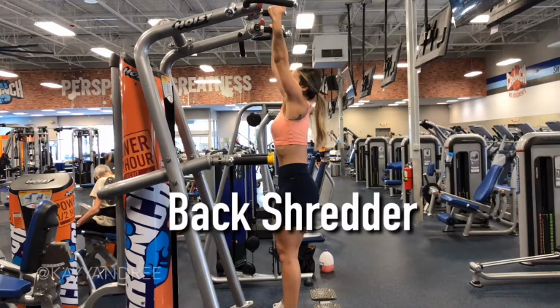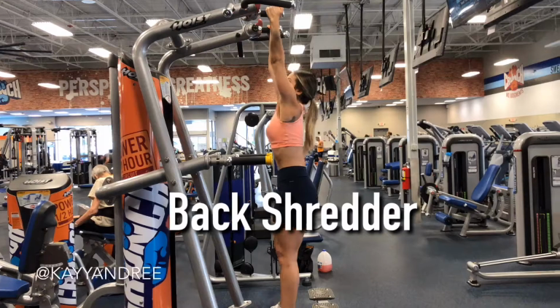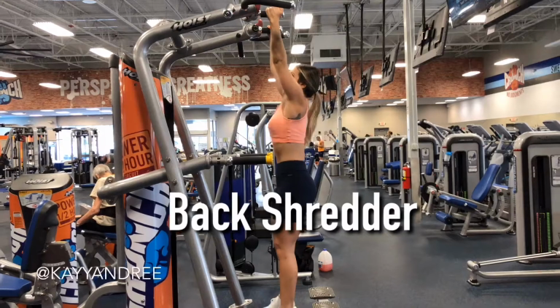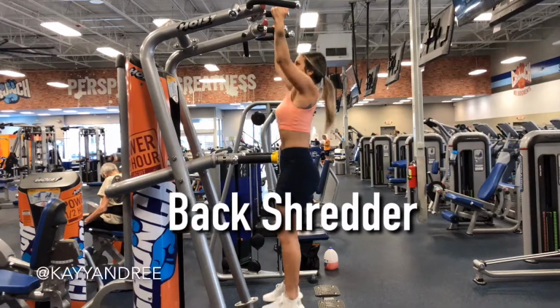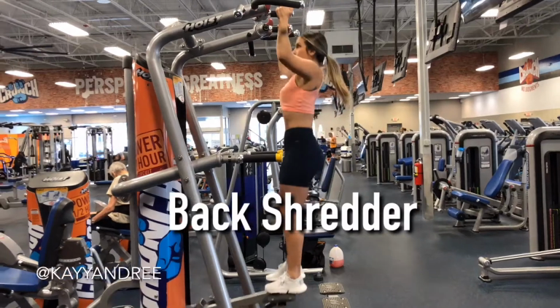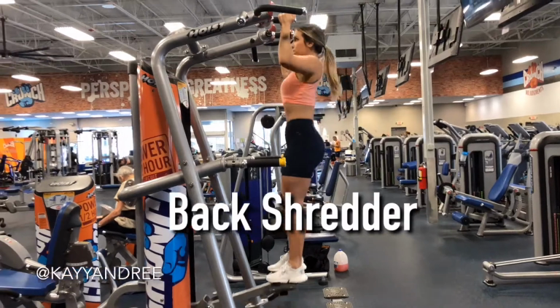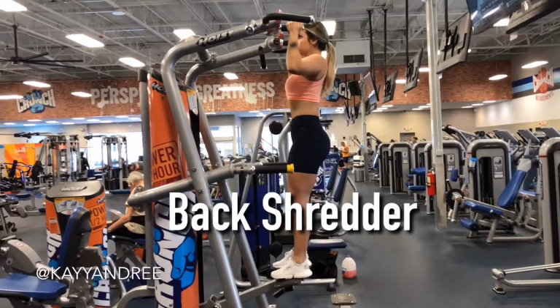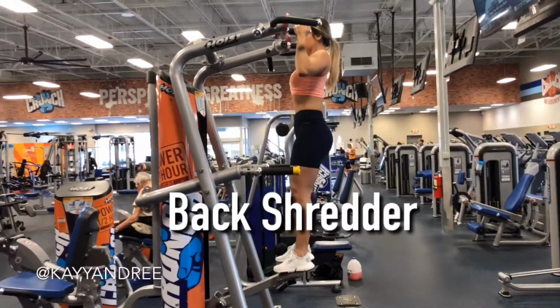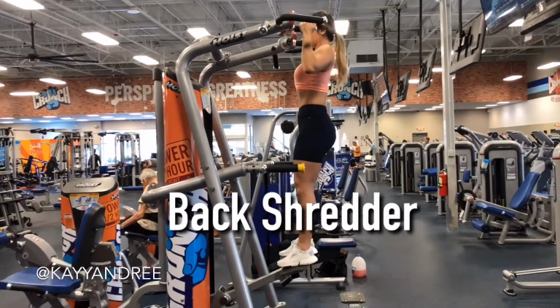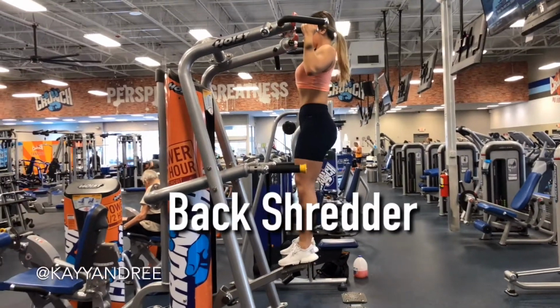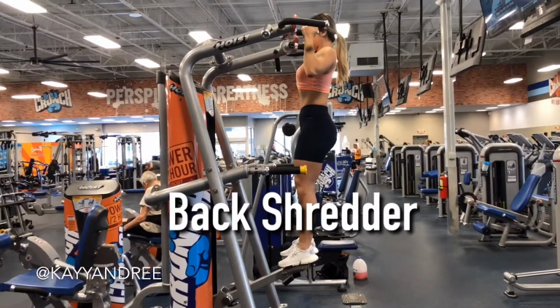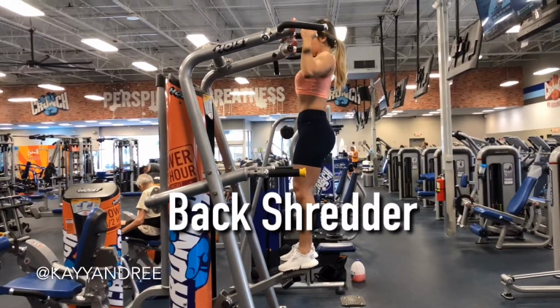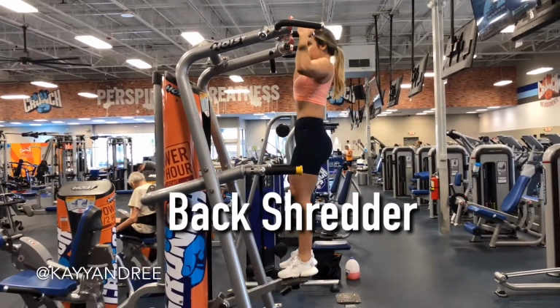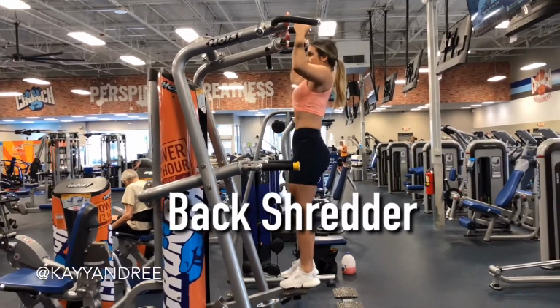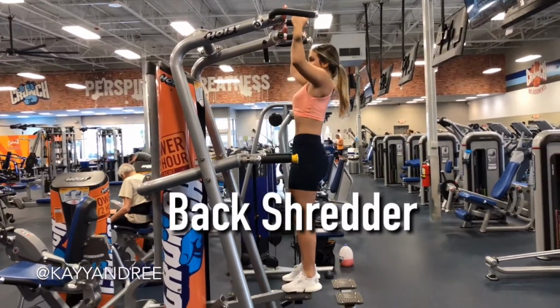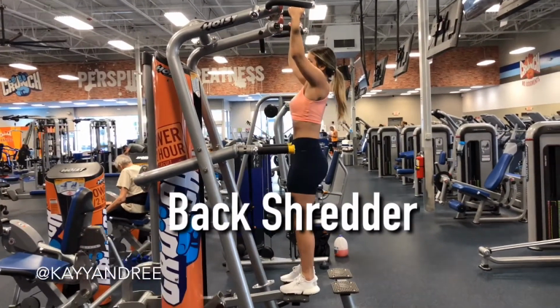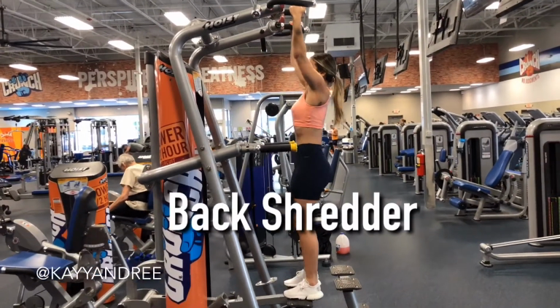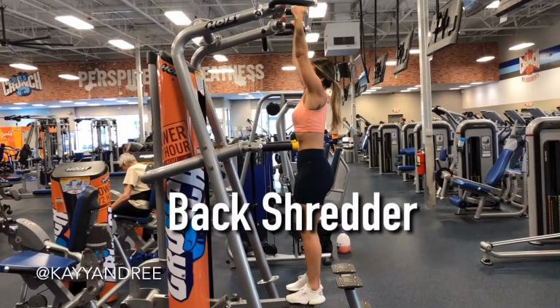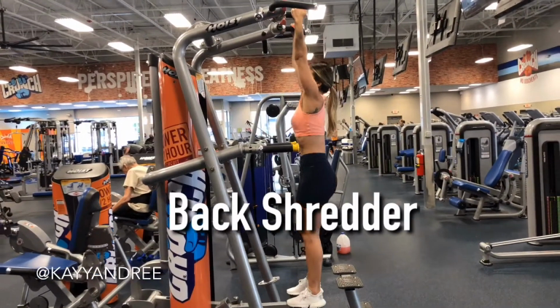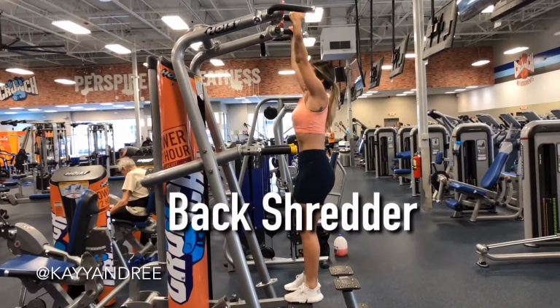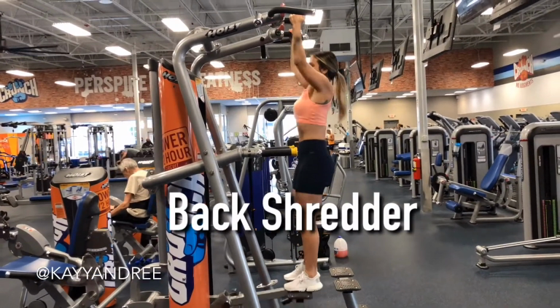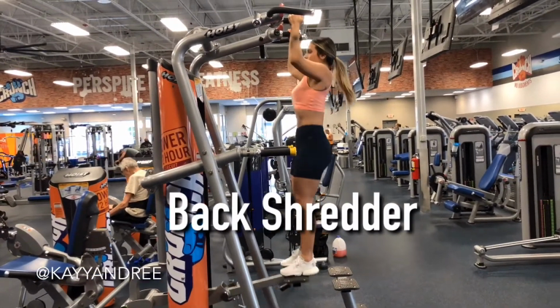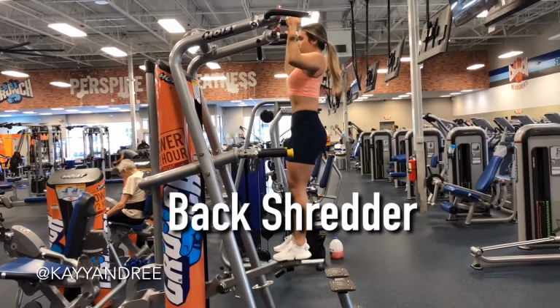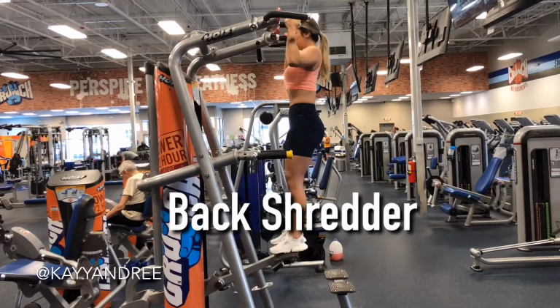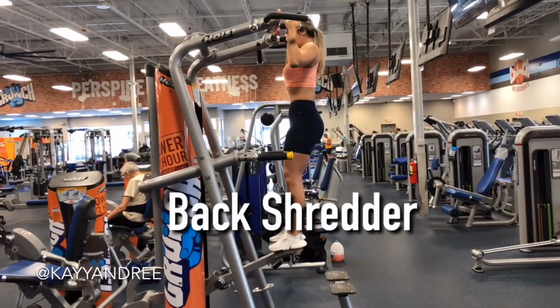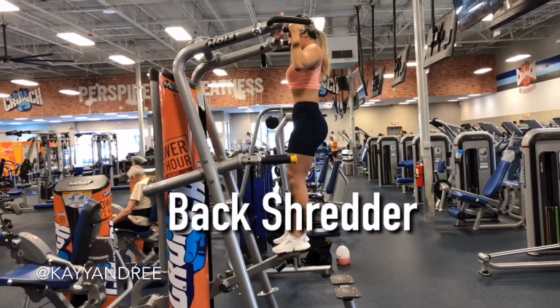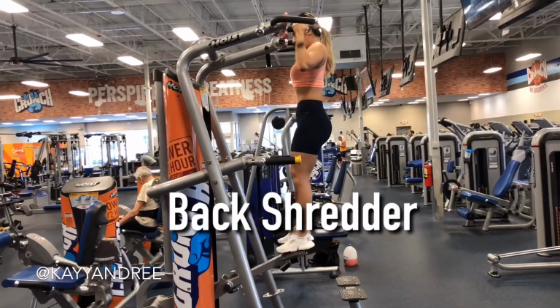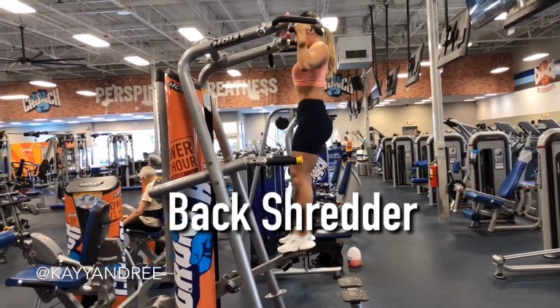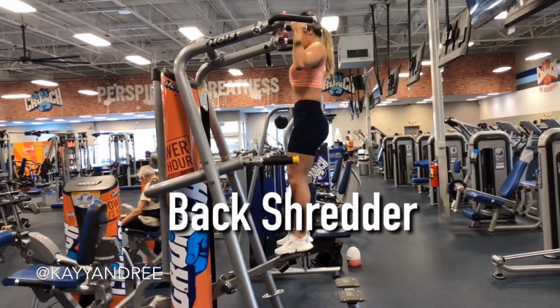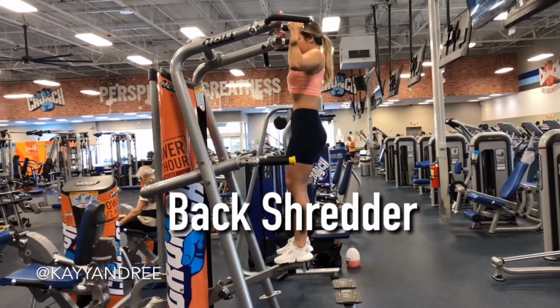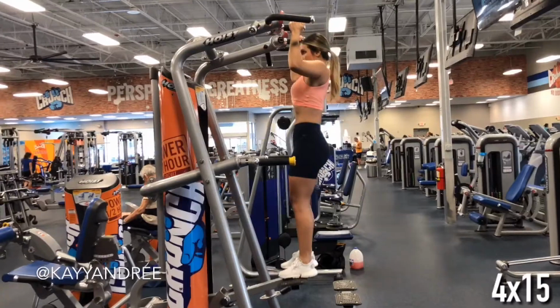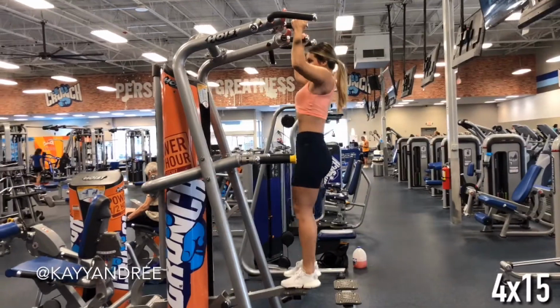Happy hump day guys! This back workout is sure to tear up your back and leave you super sore.